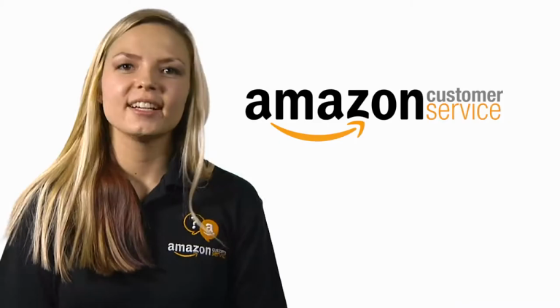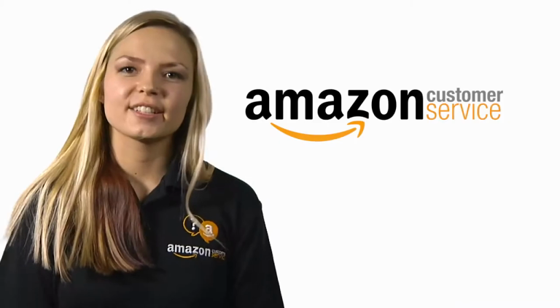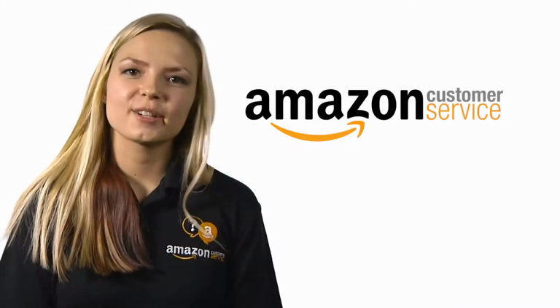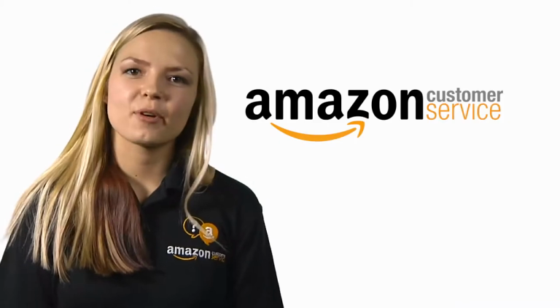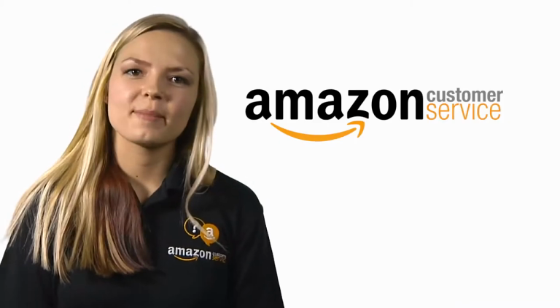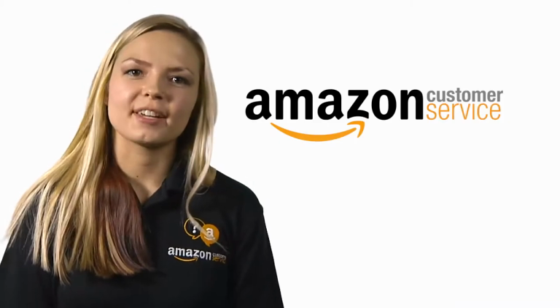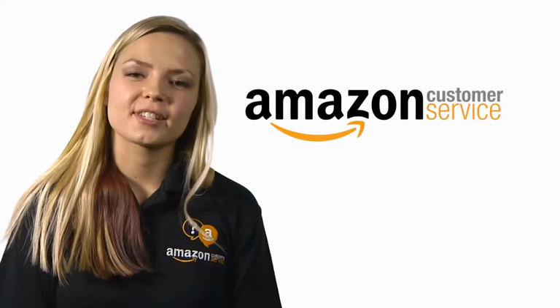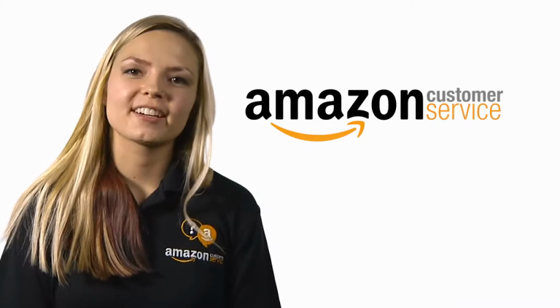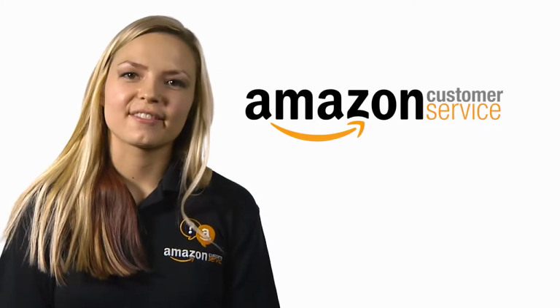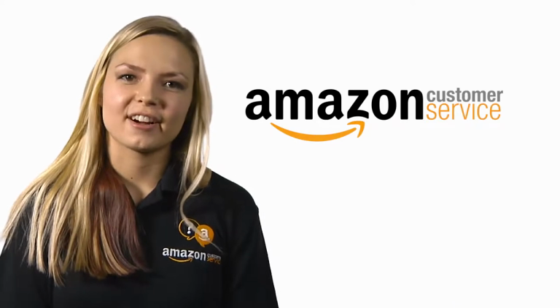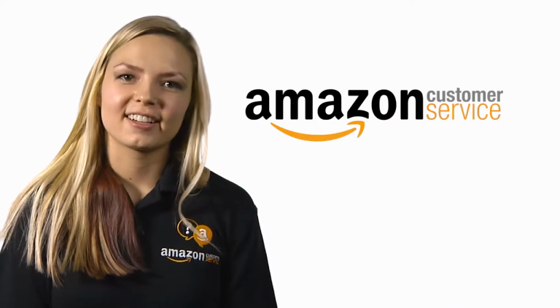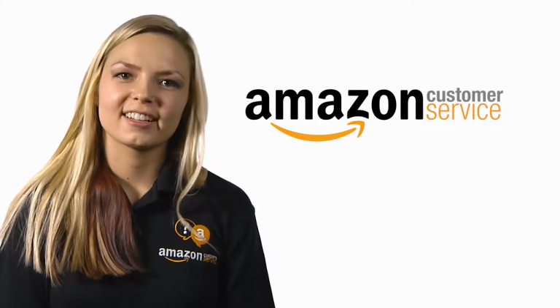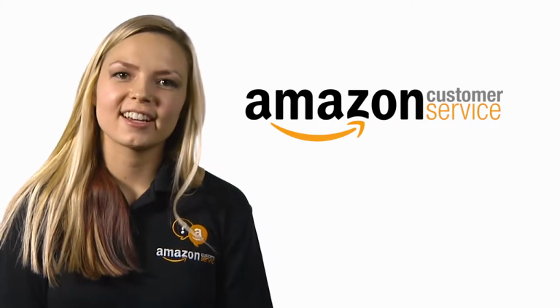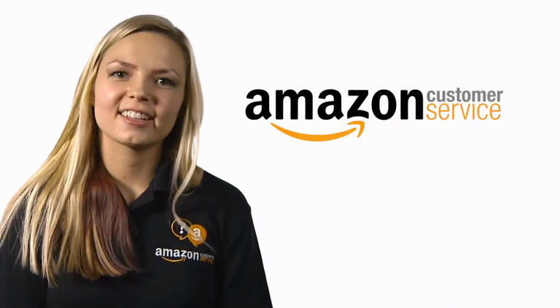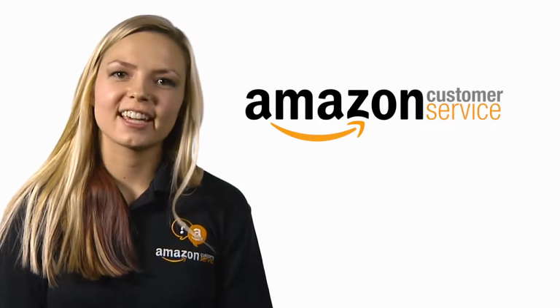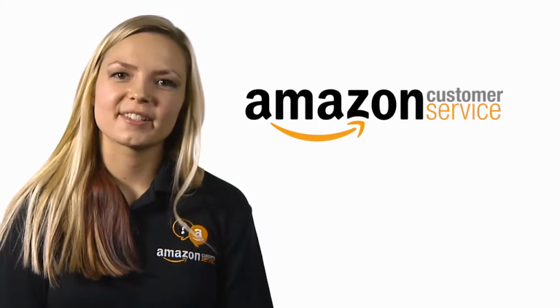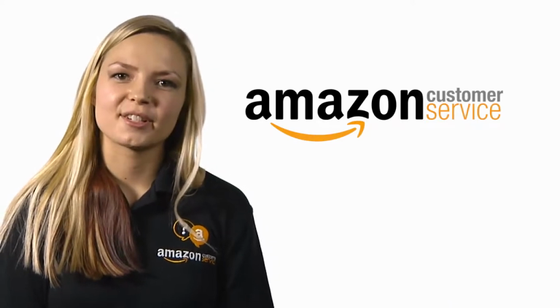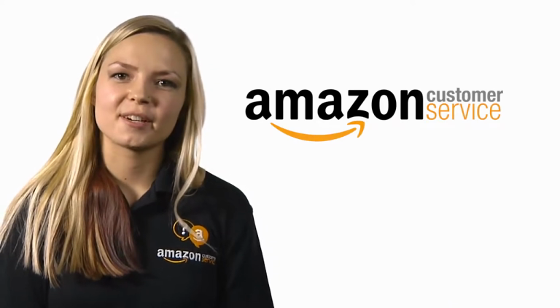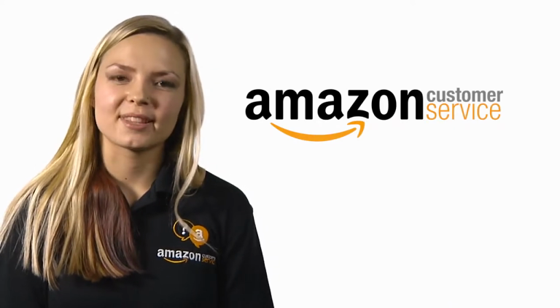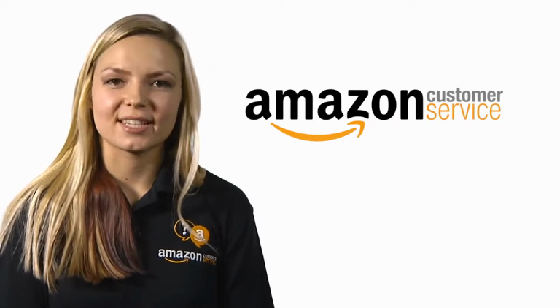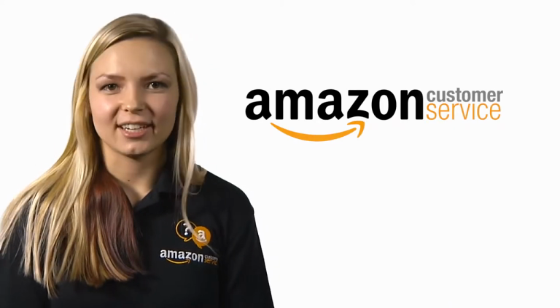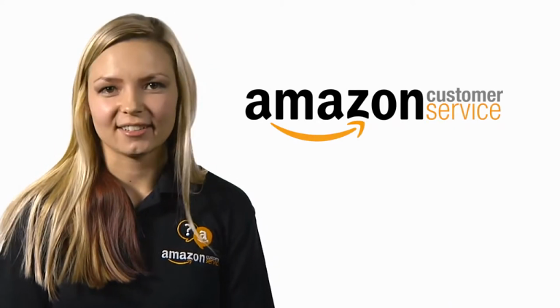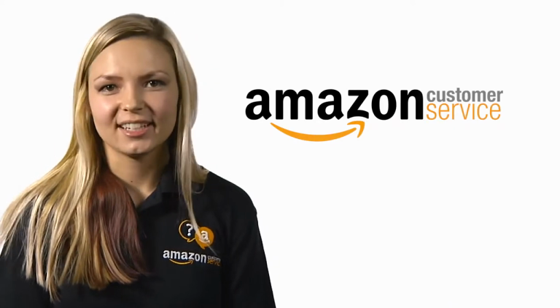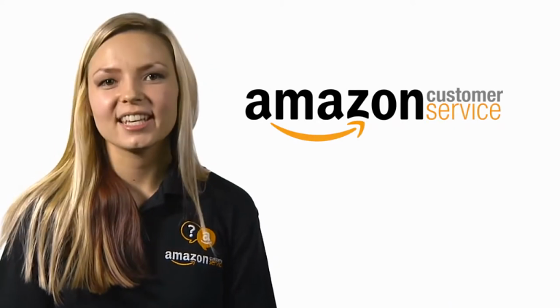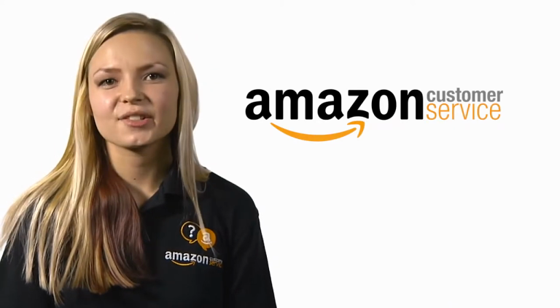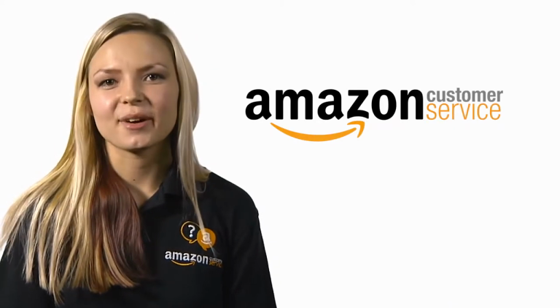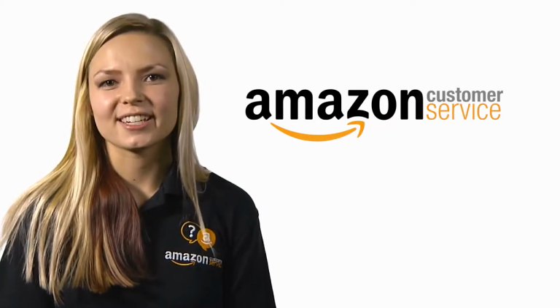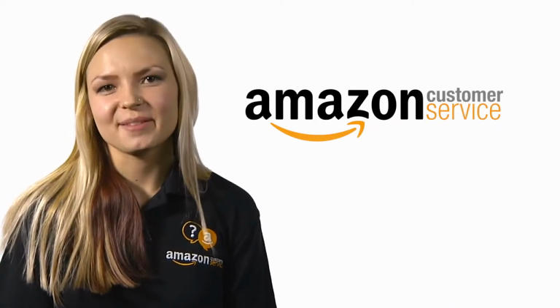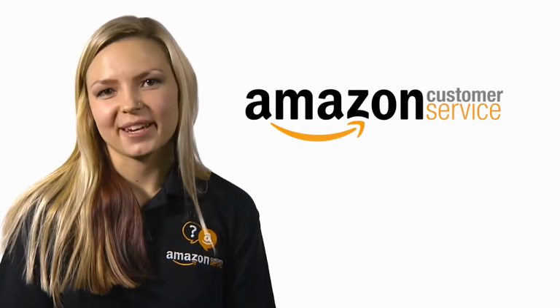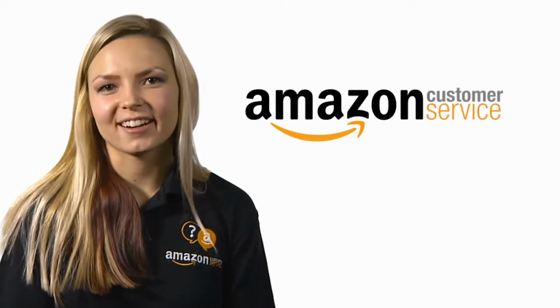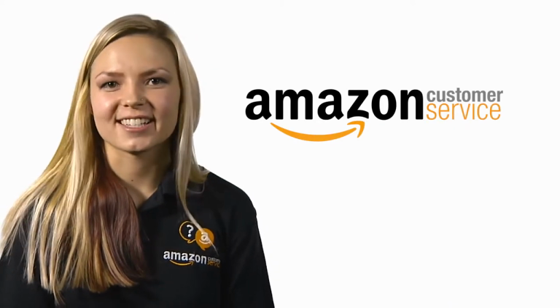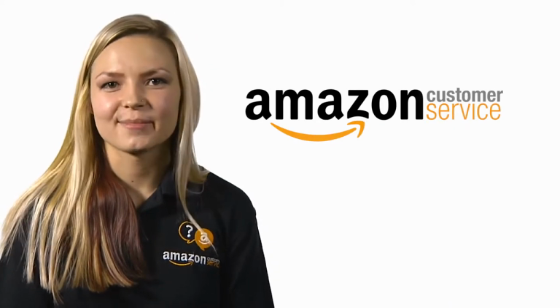To learn more about using your gift card, click on the link associated with this video. Thanks for watching and being our customer.